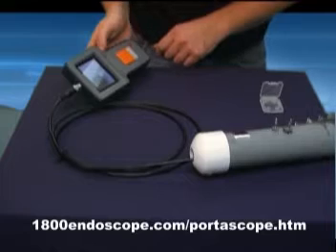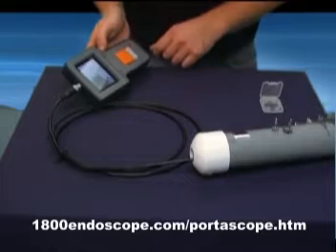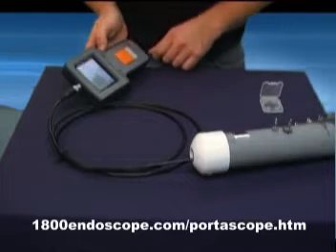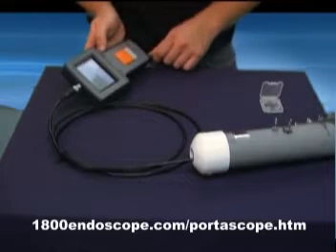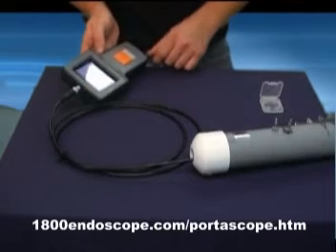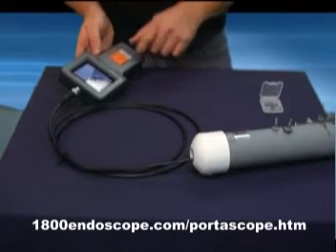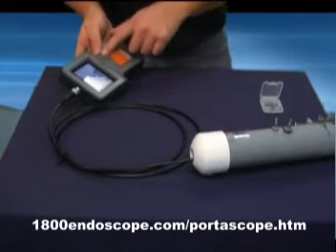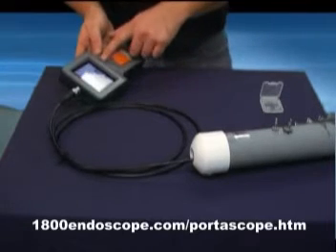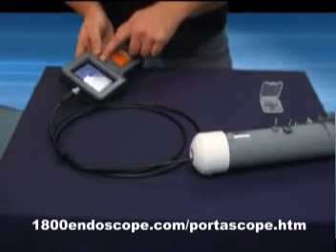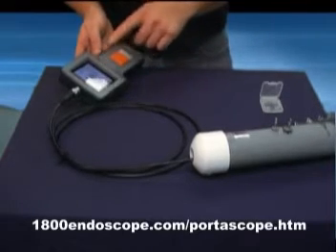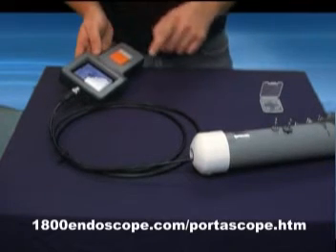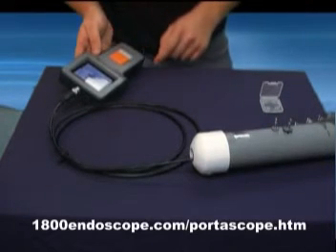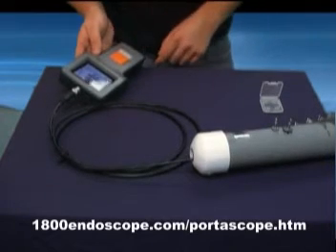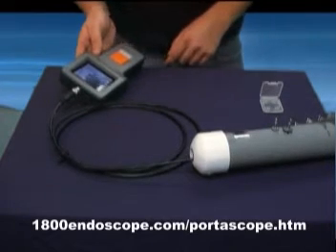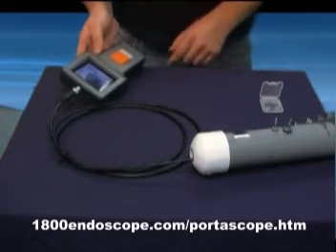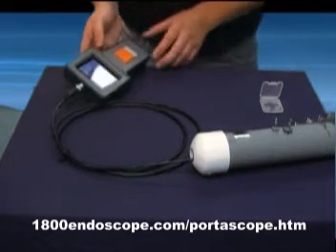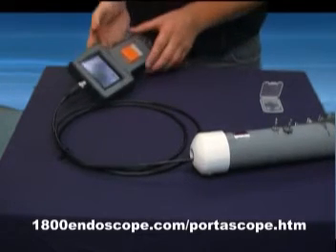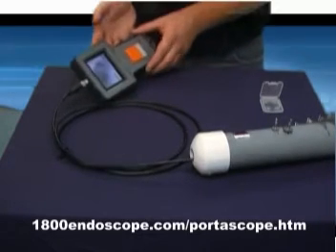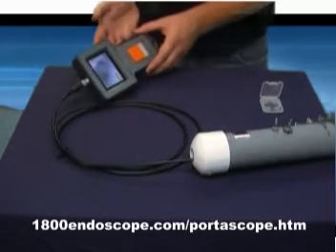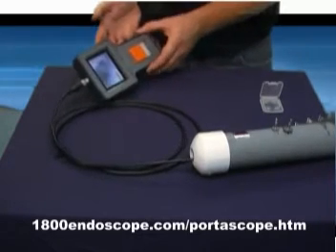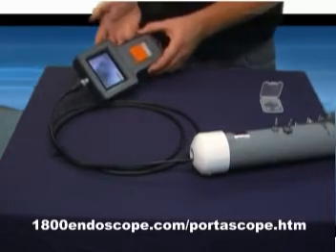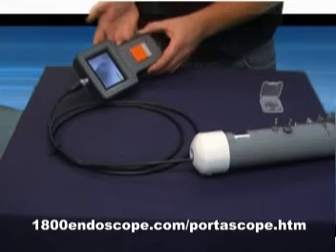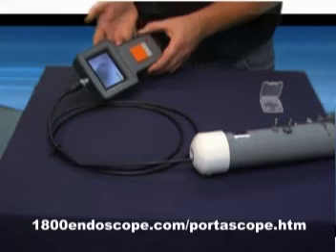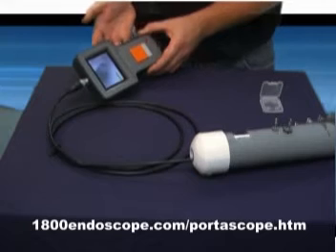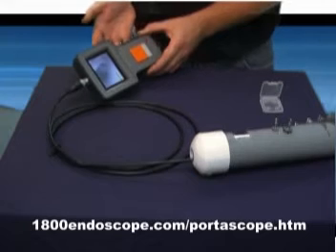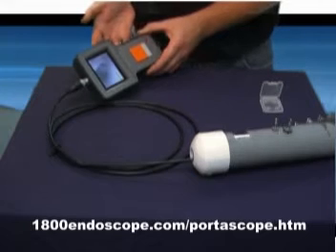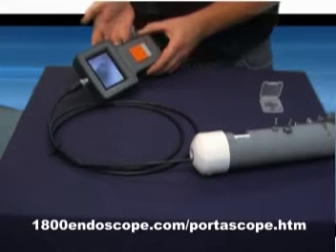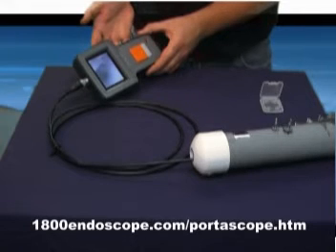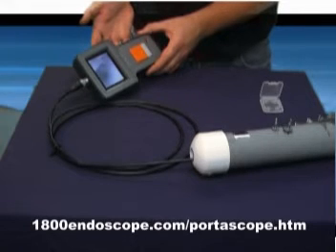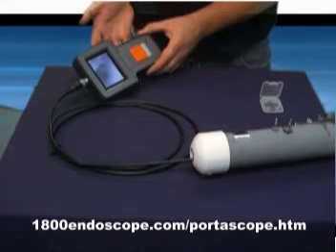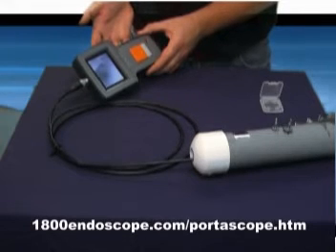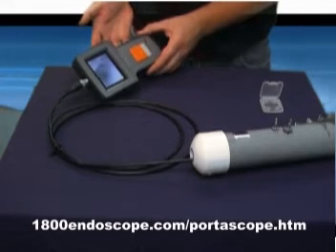Thank you, and please order your Portascope today to begin performing quality, portable, and affordable inspections.